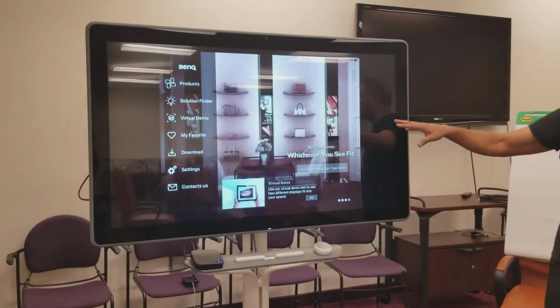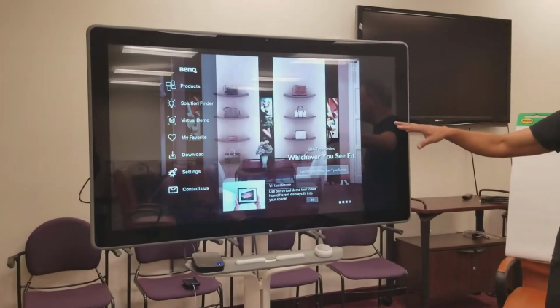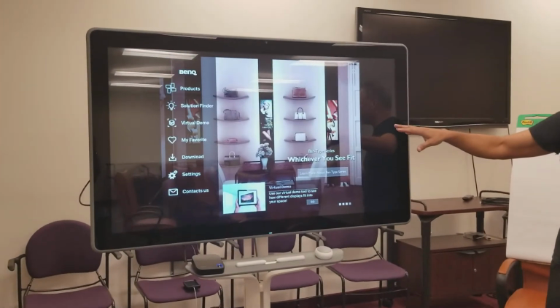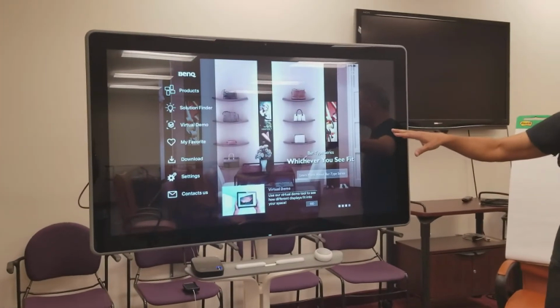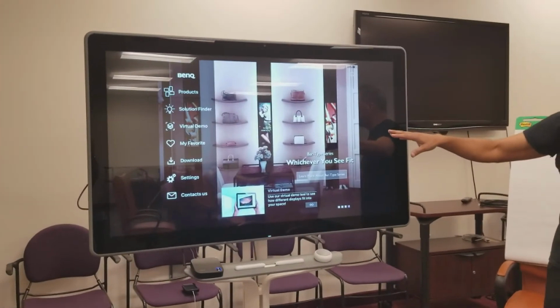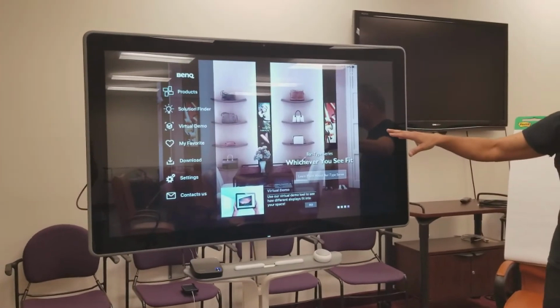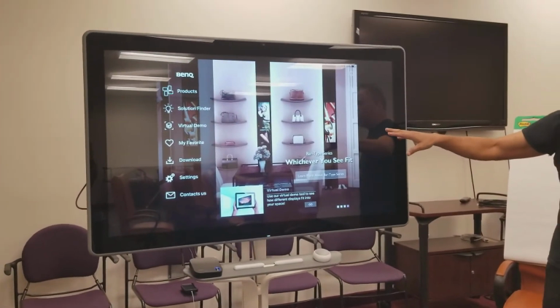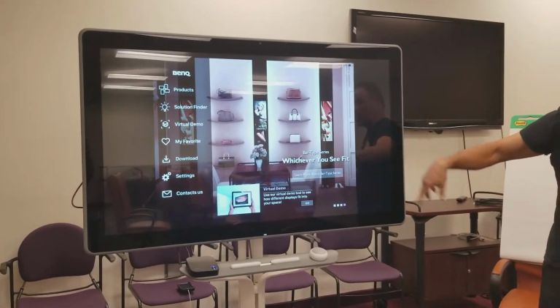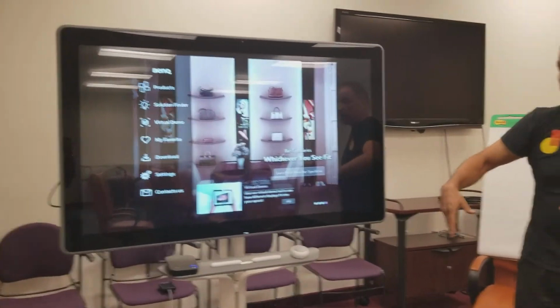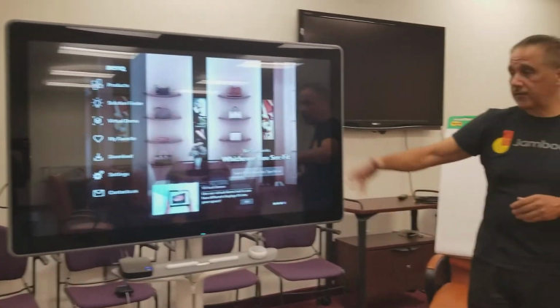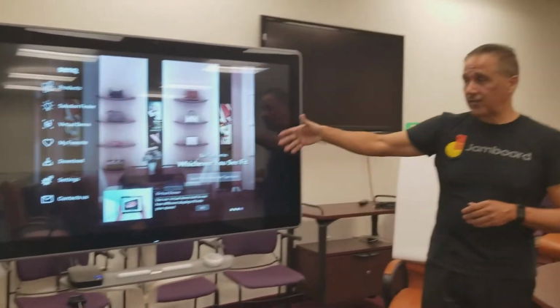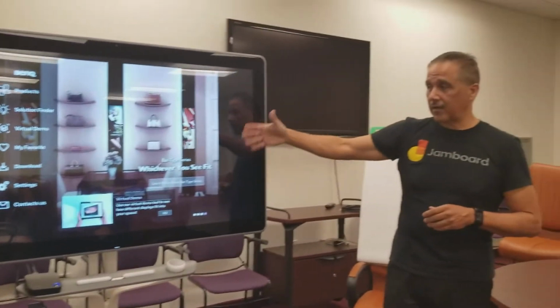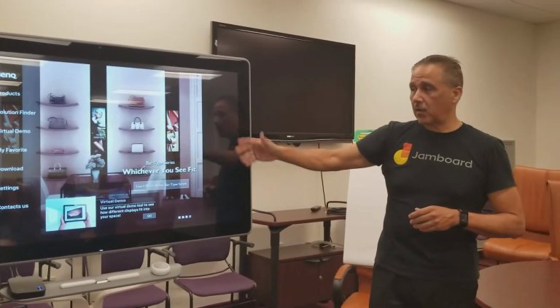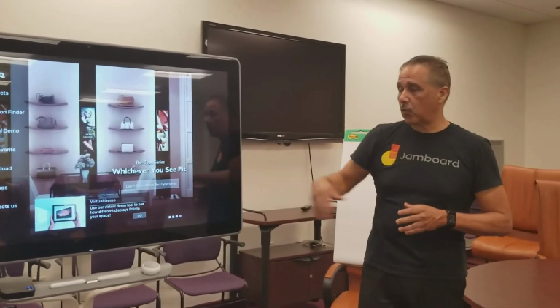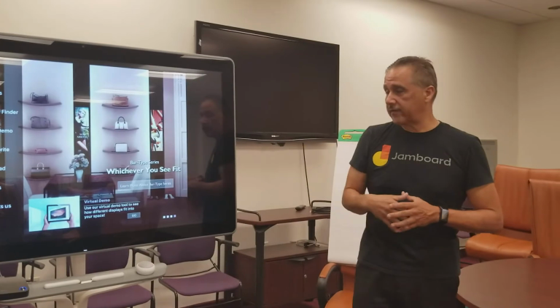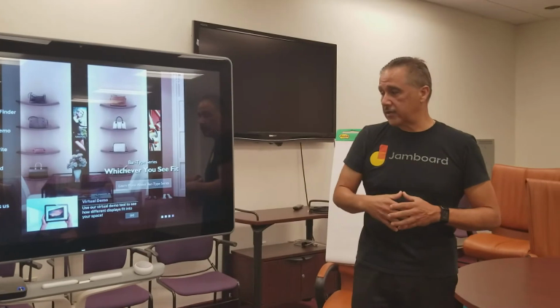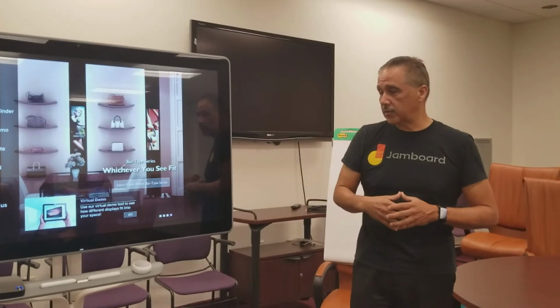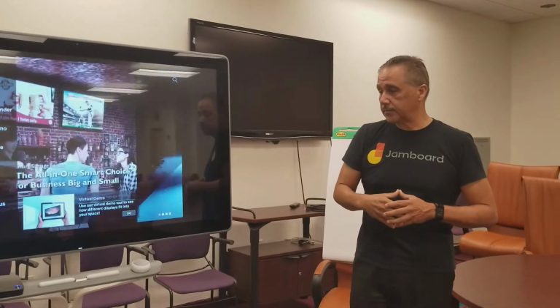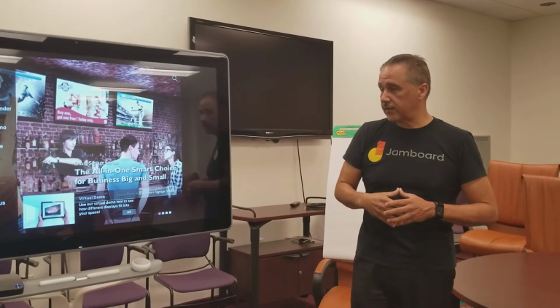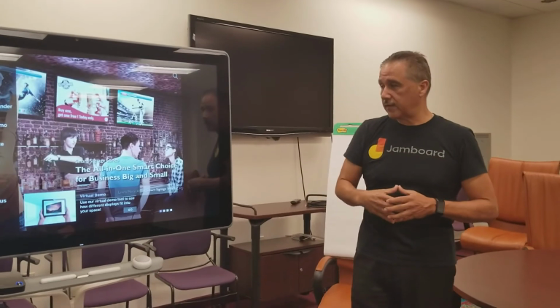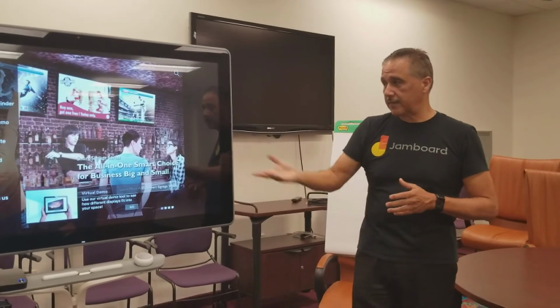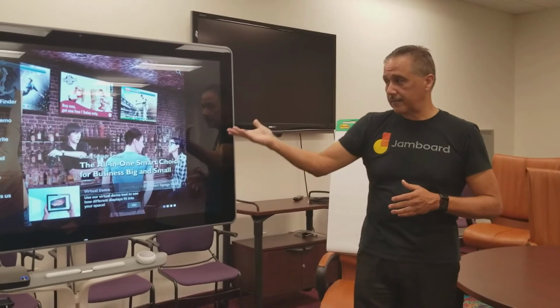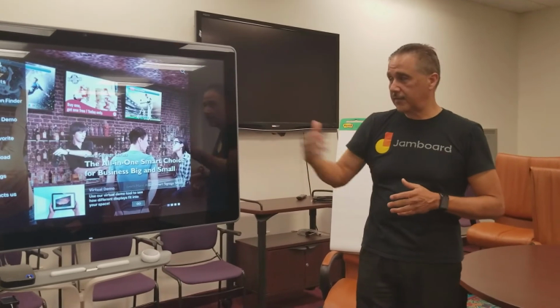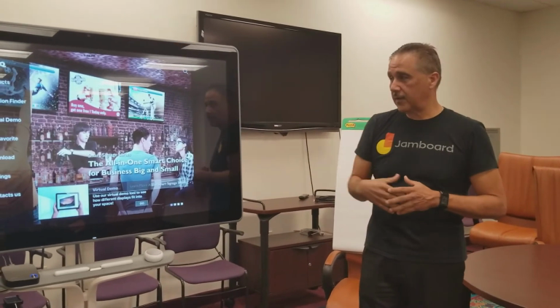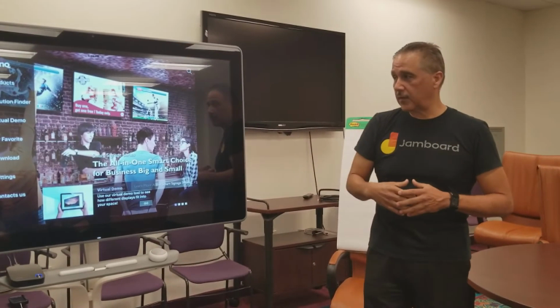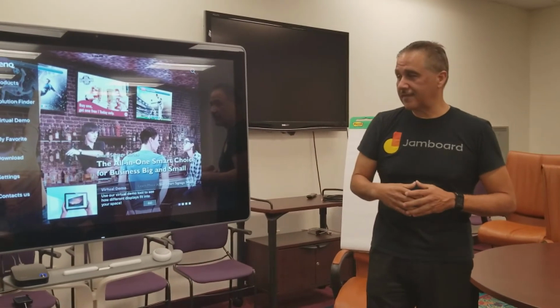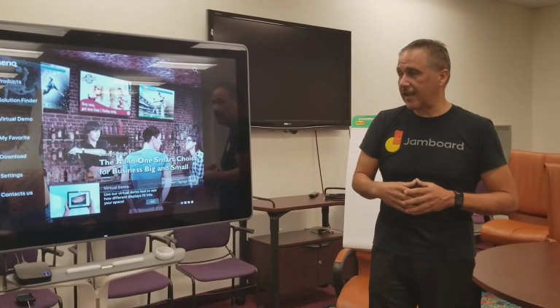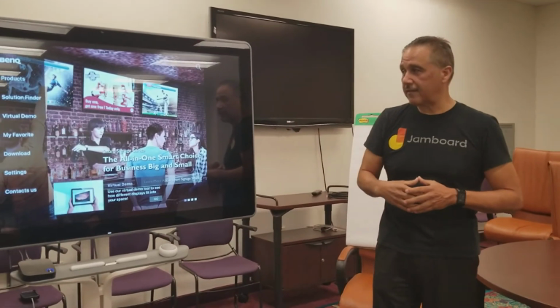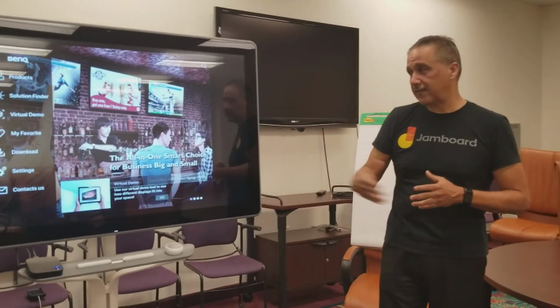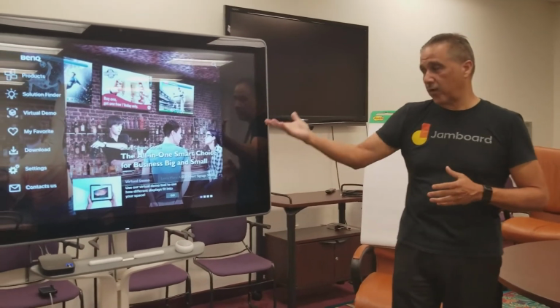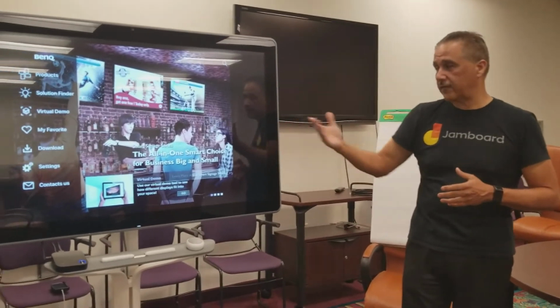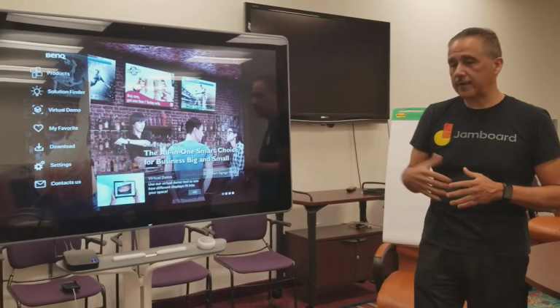This is just a quick slideshow, and as you can see it's instantaneous. And it's a 4K screen, so the quality is excellent.